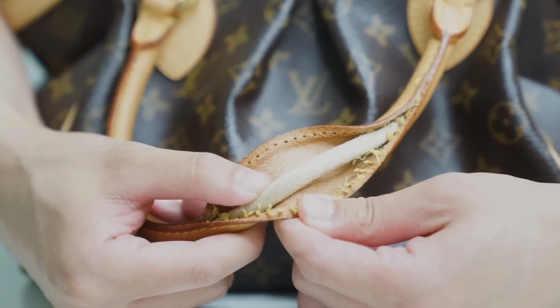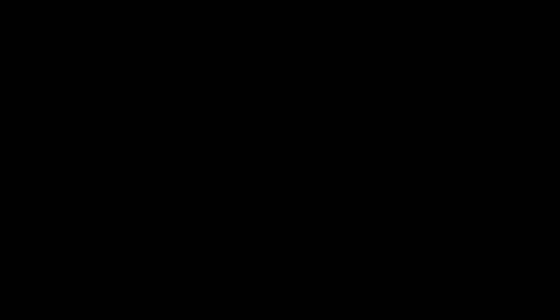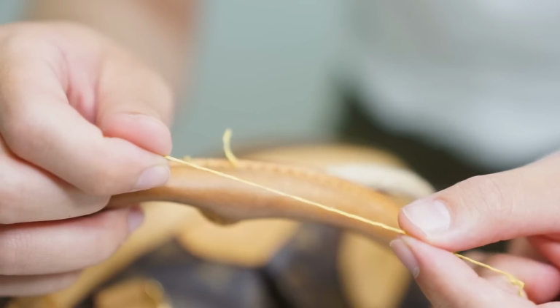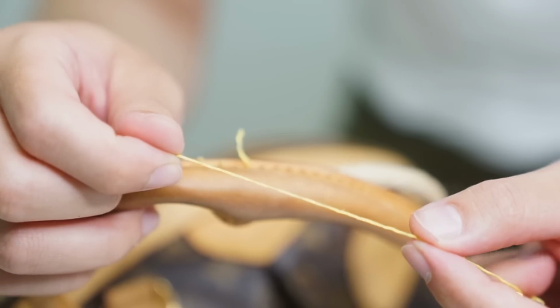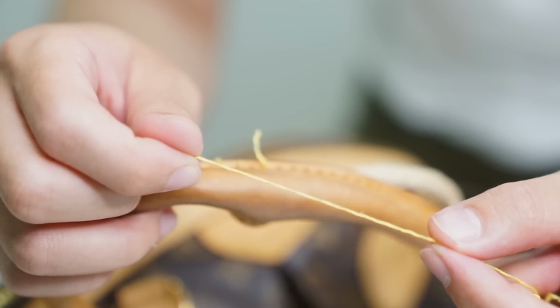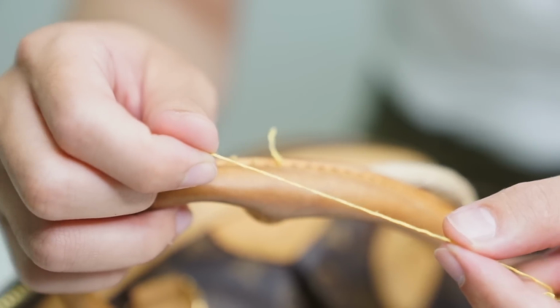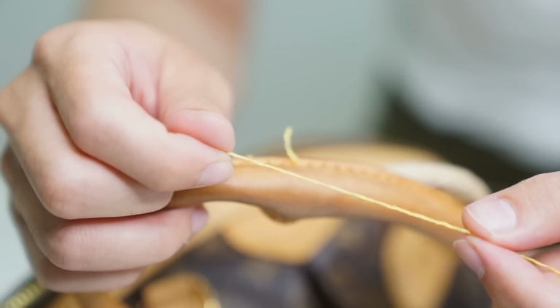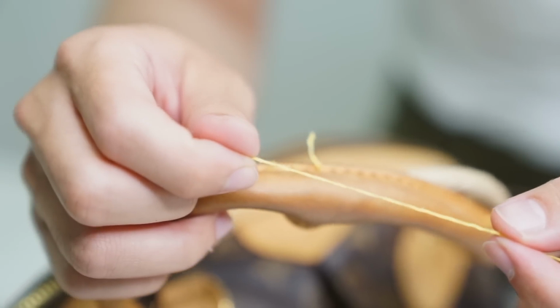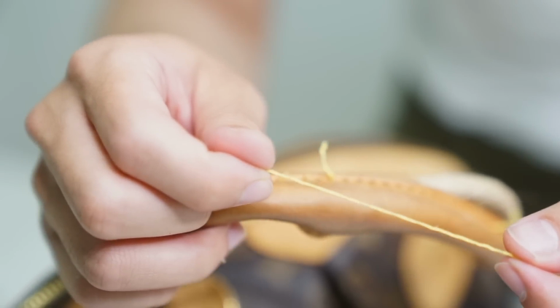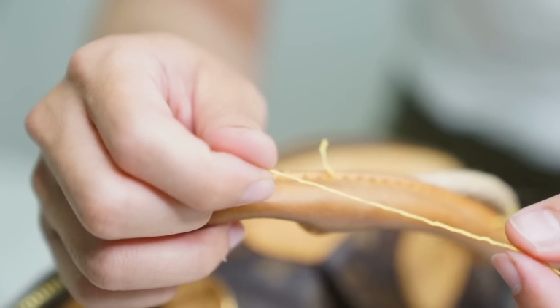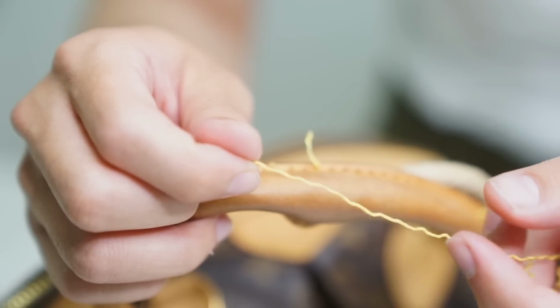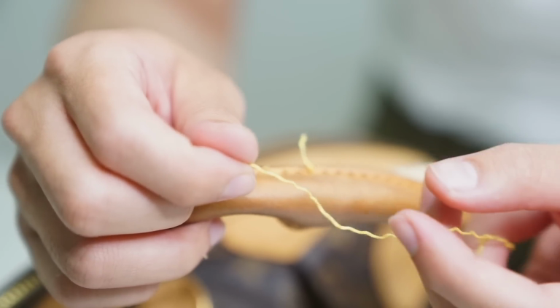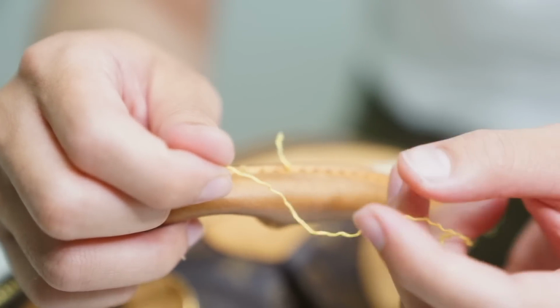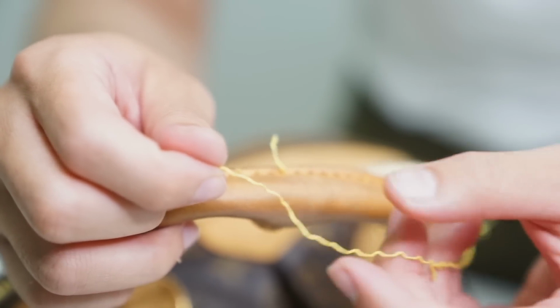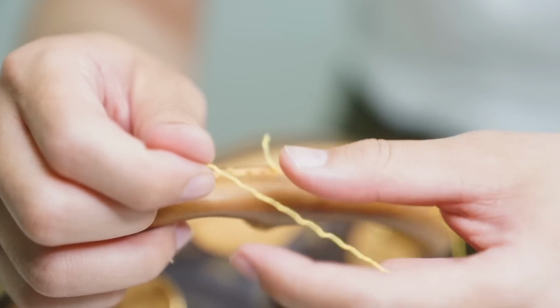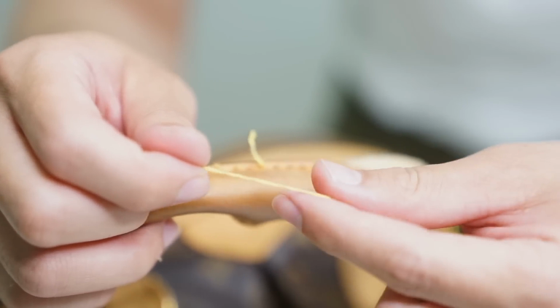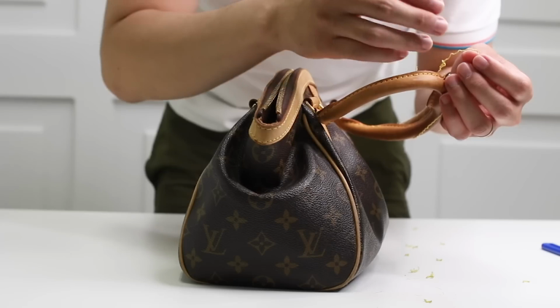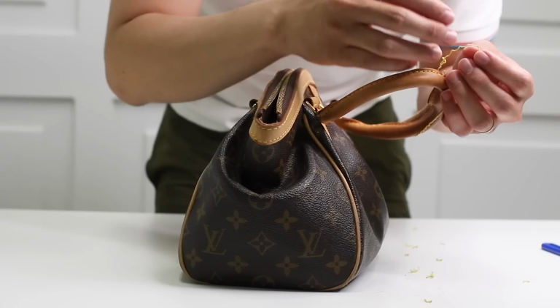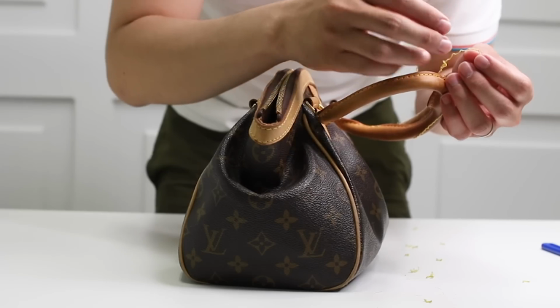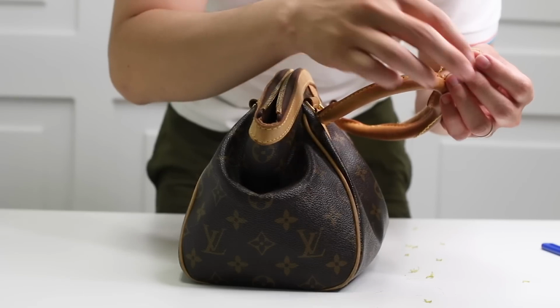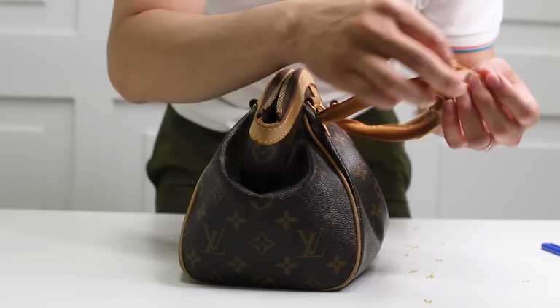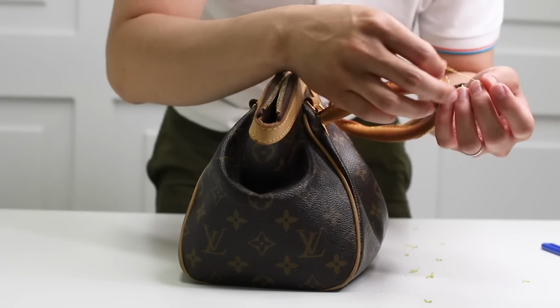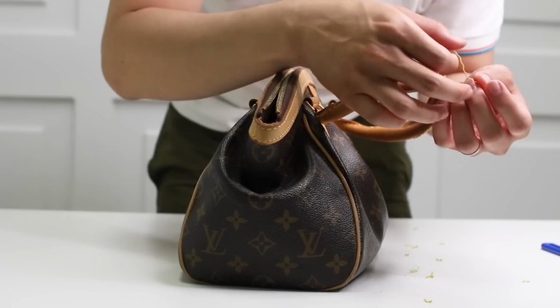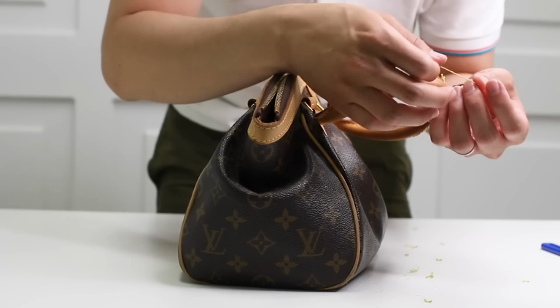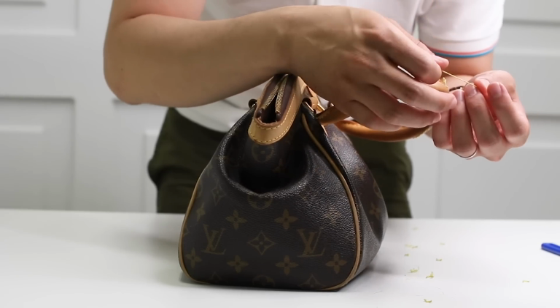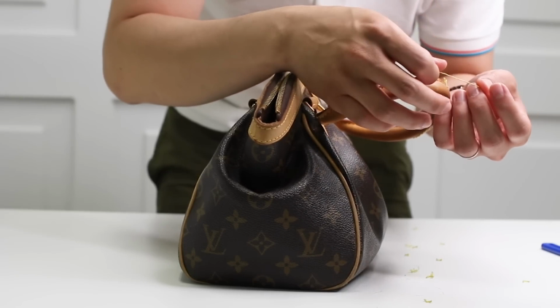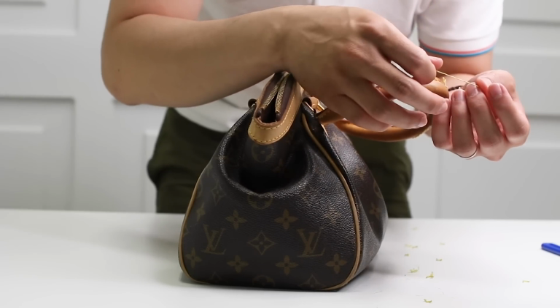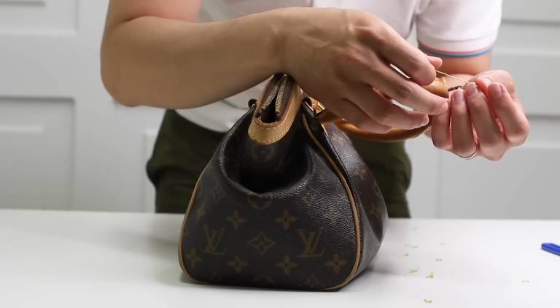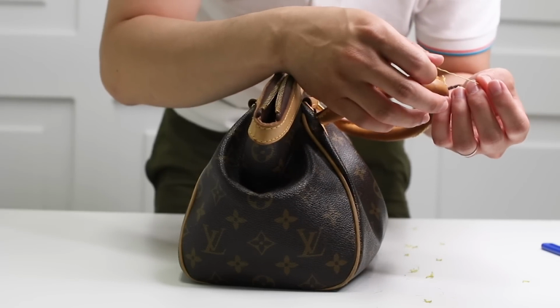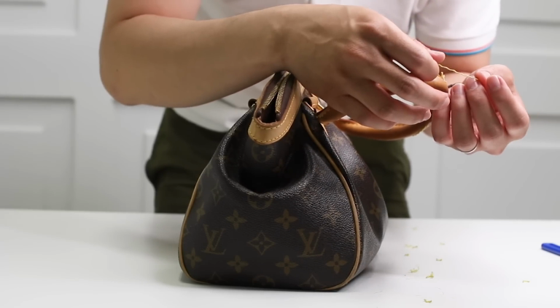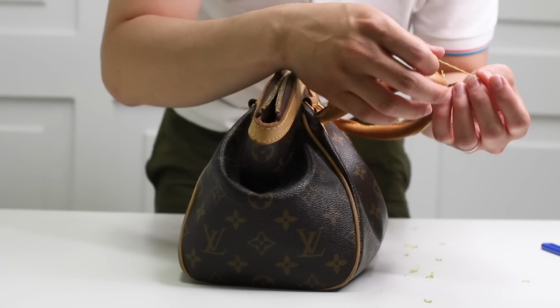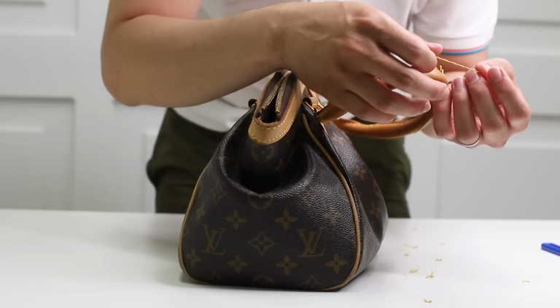The beeswax gives you the yellow color. The reason to put beeswax onto the thread is to make it stiff.